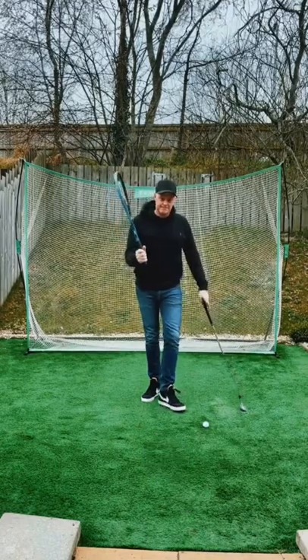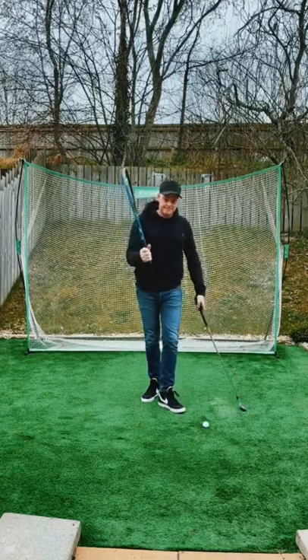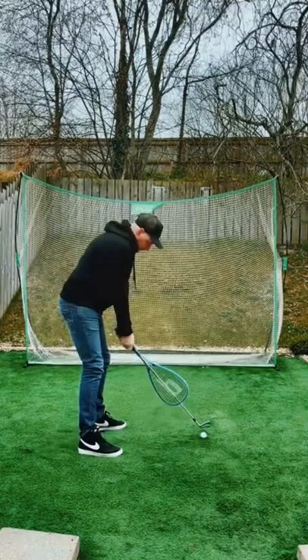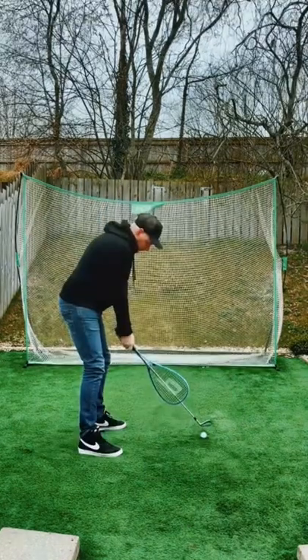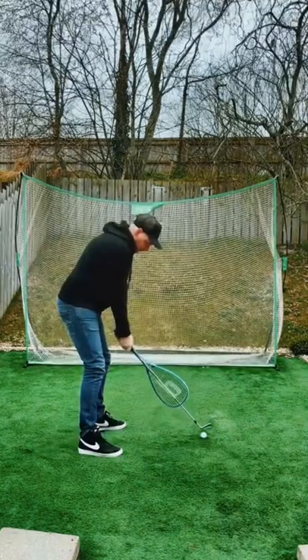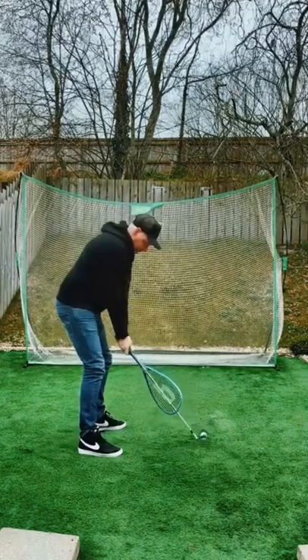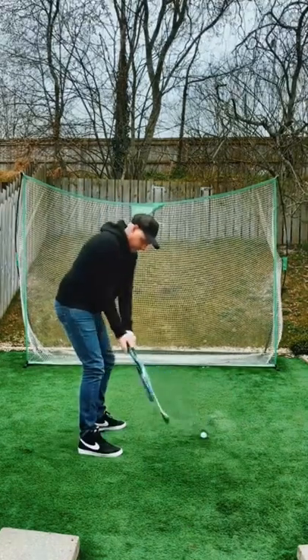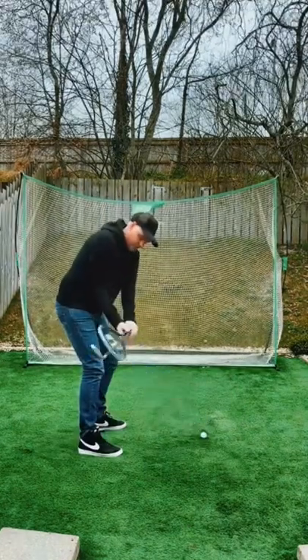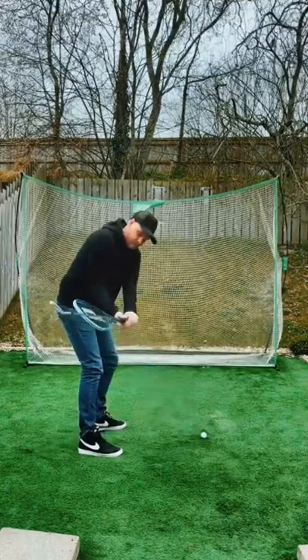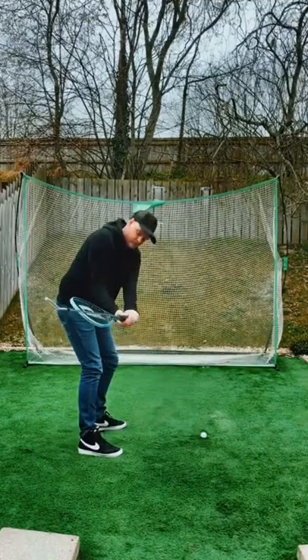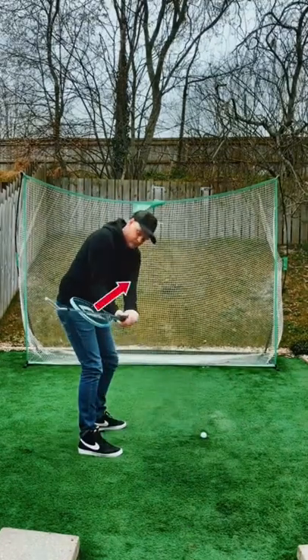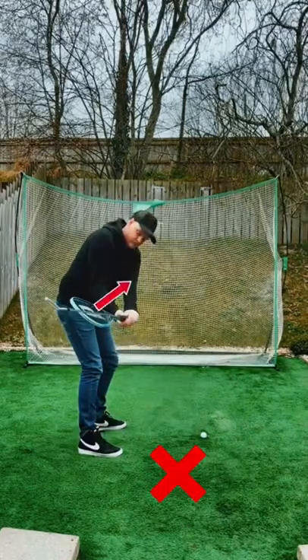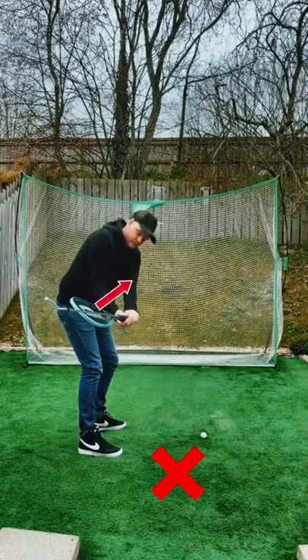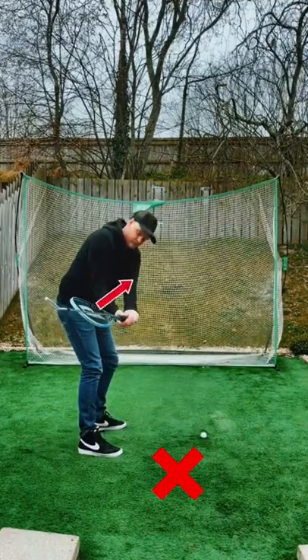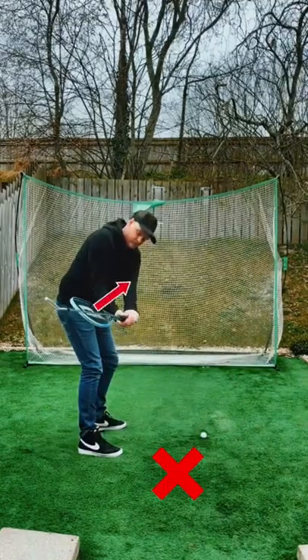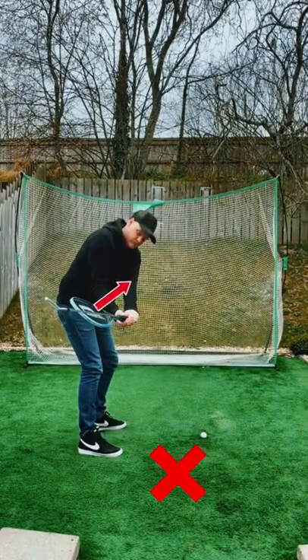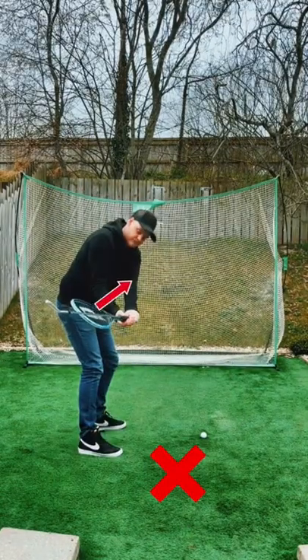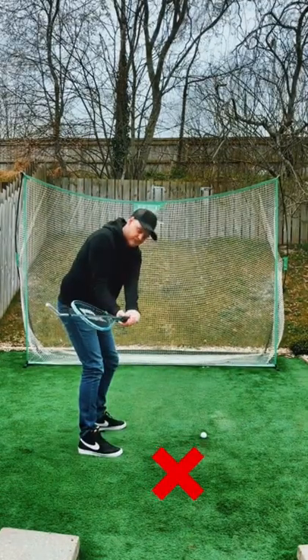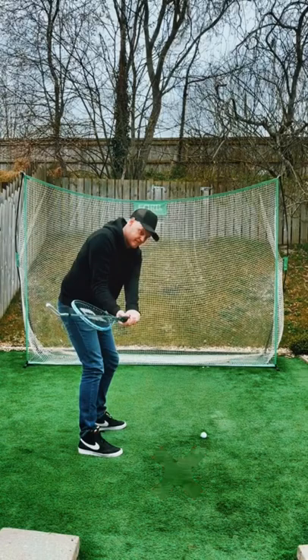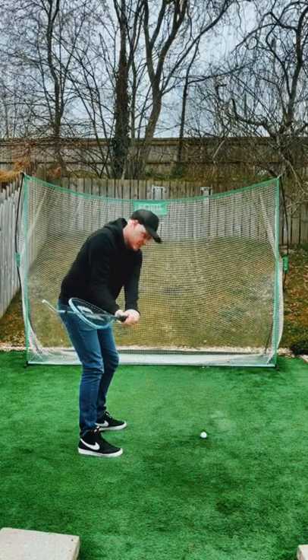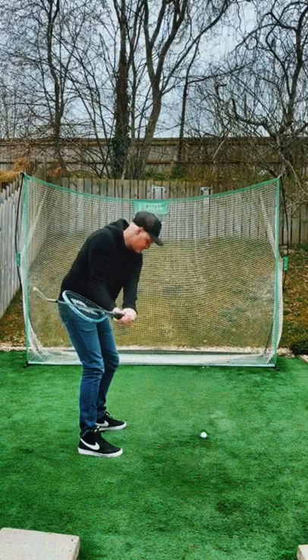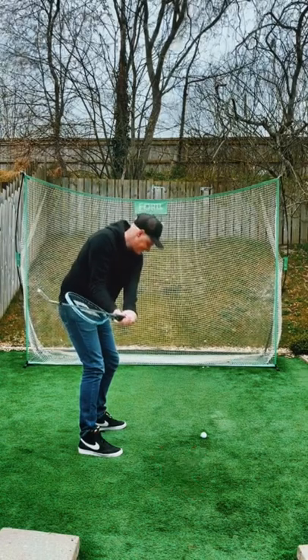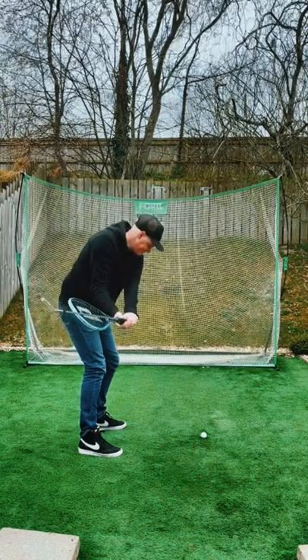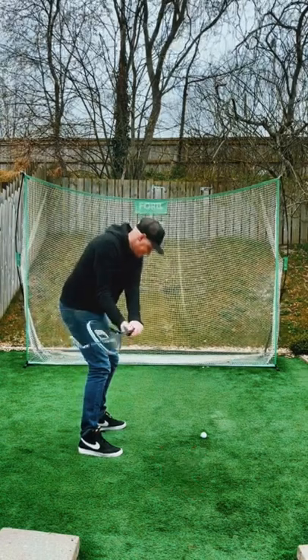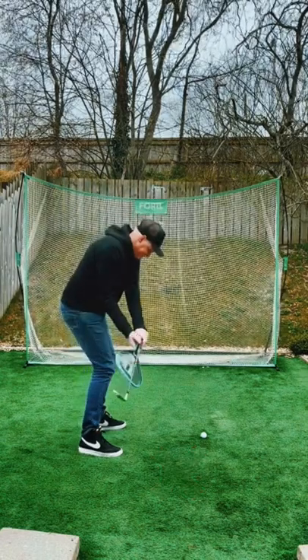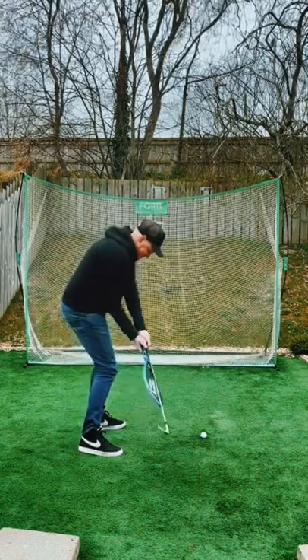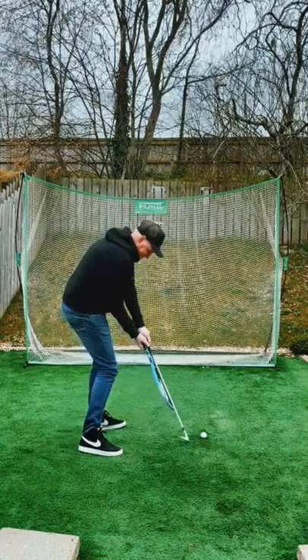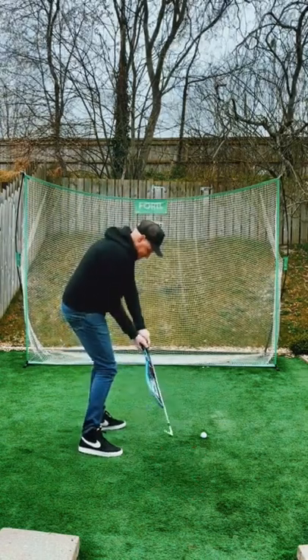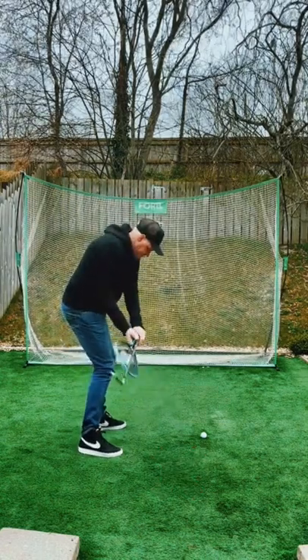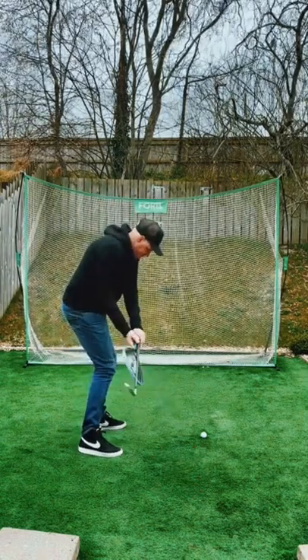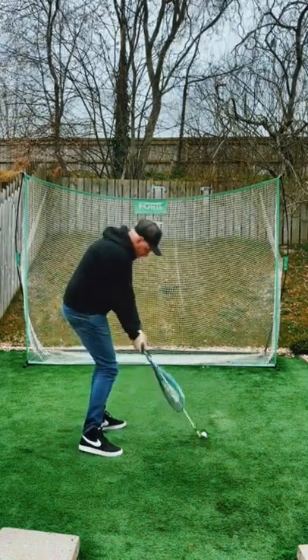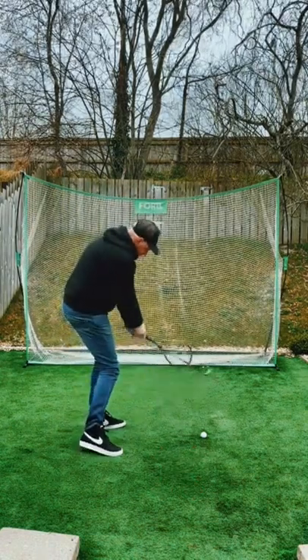If you roll your hands on the backswing you'll see the strings facing the sky. Now your face is open and you need a lot of forearm rotation to square.